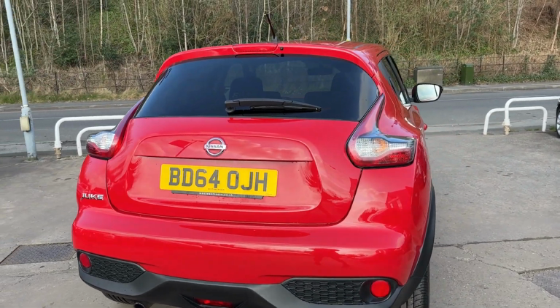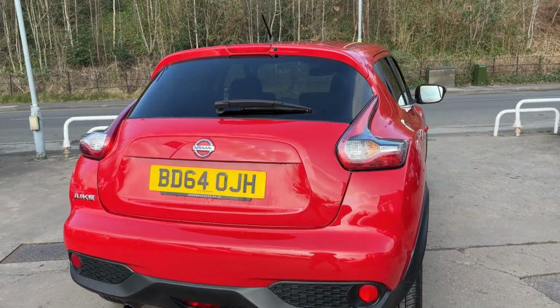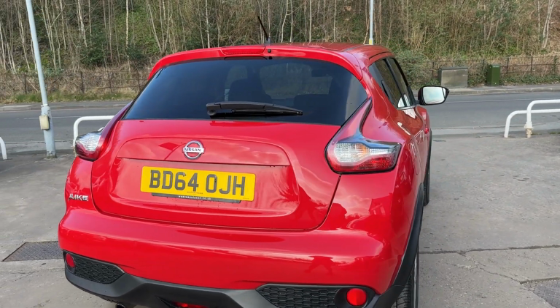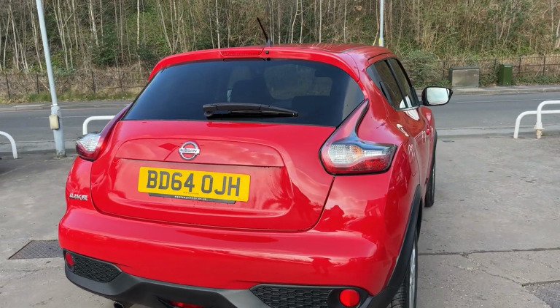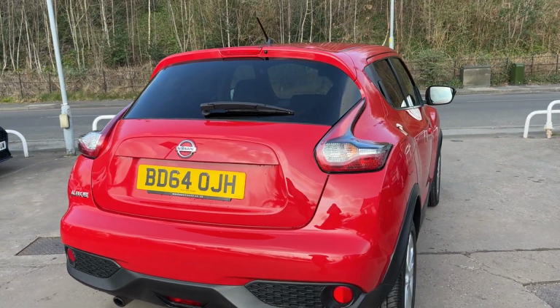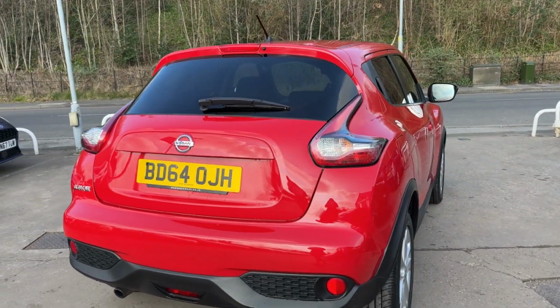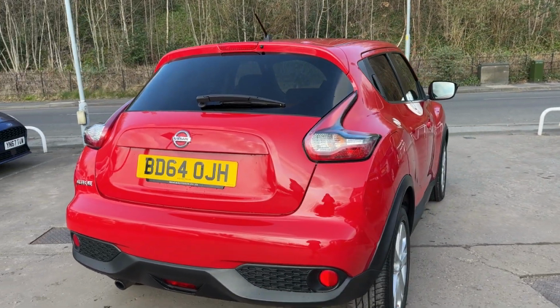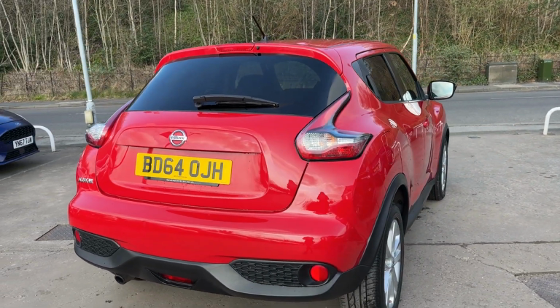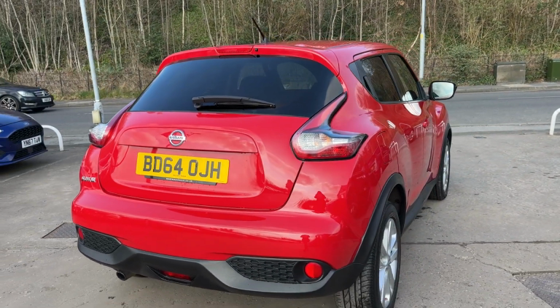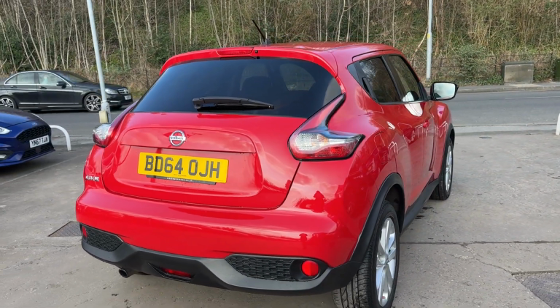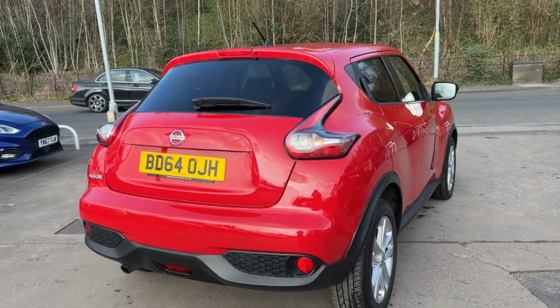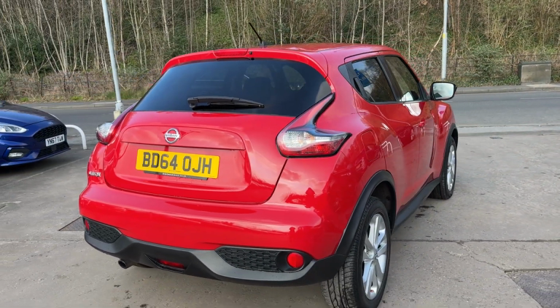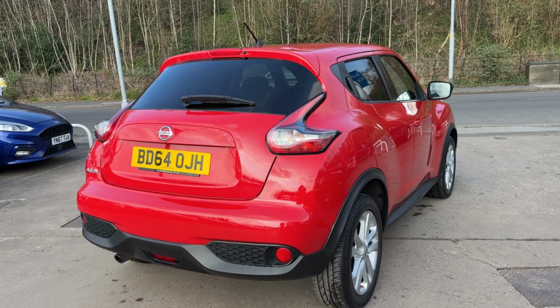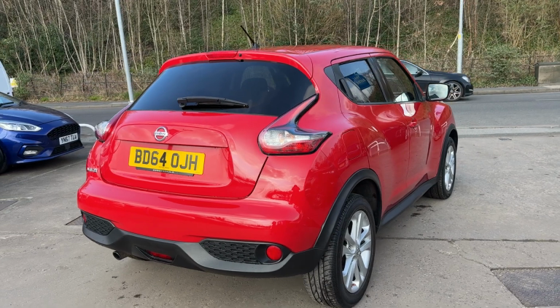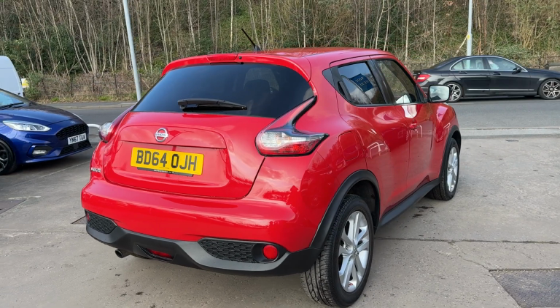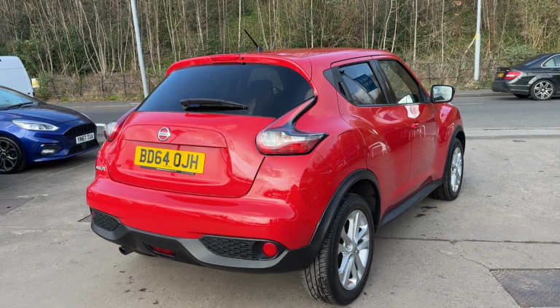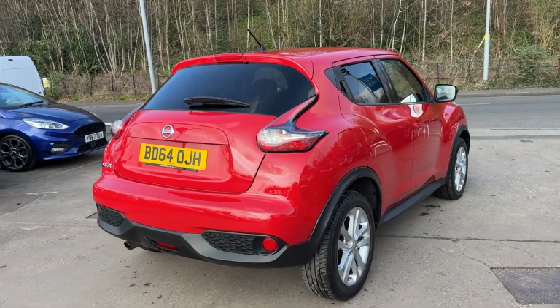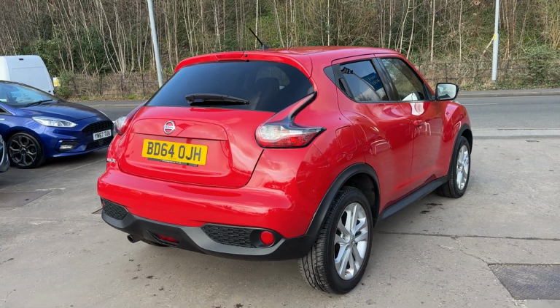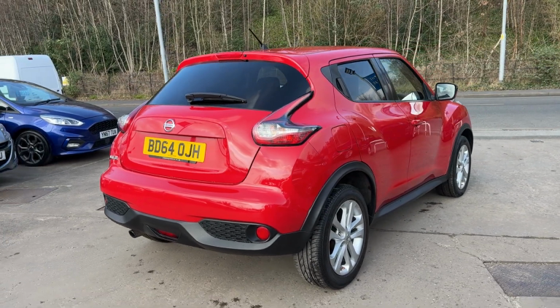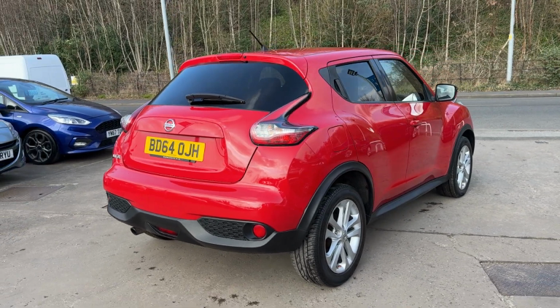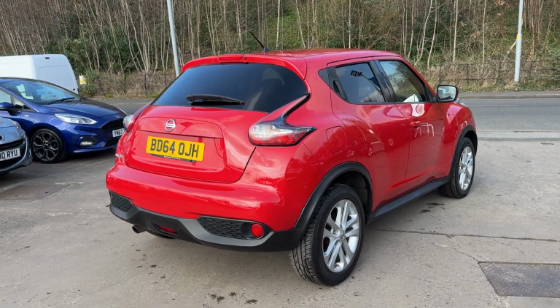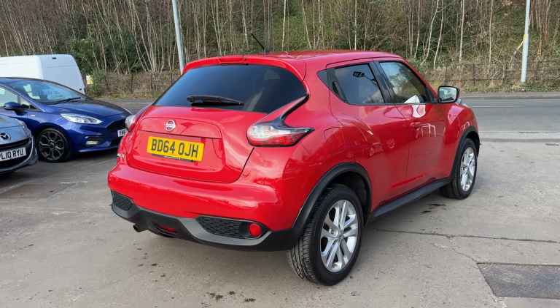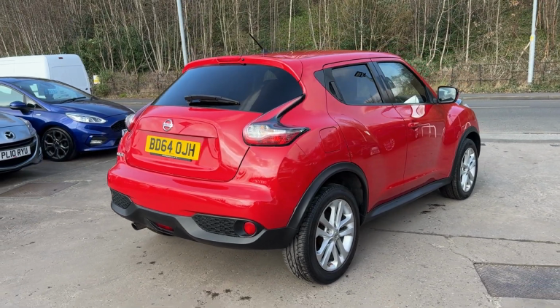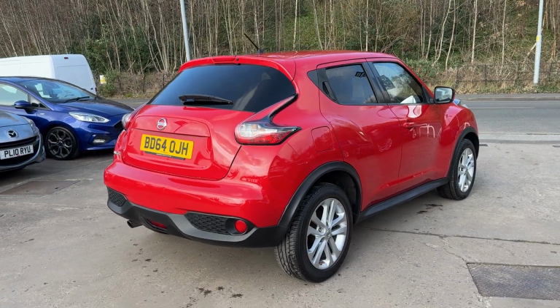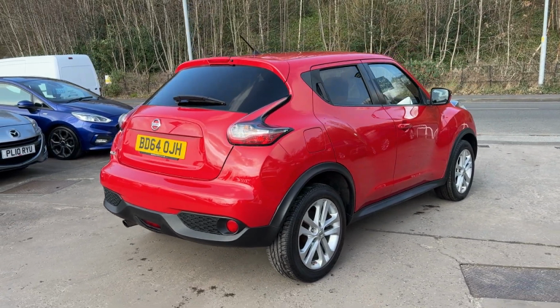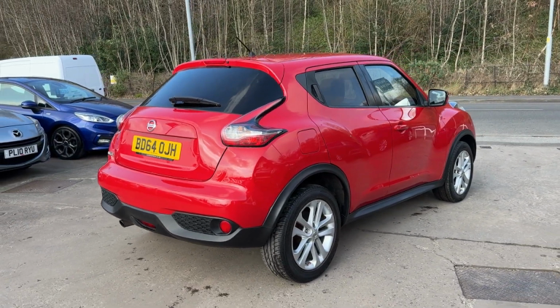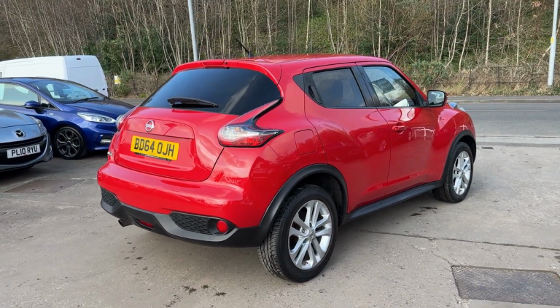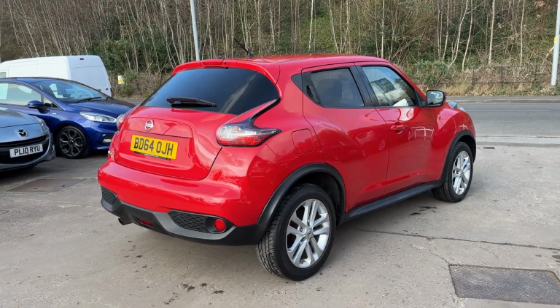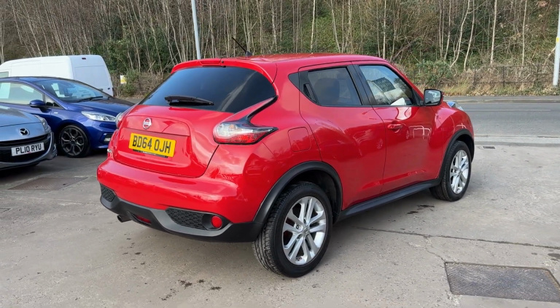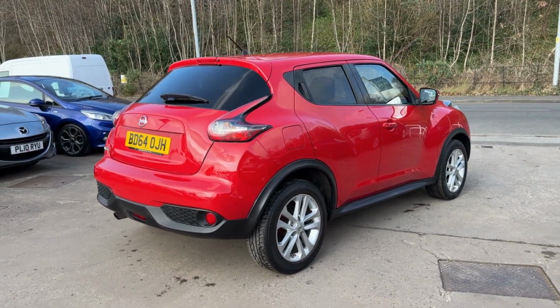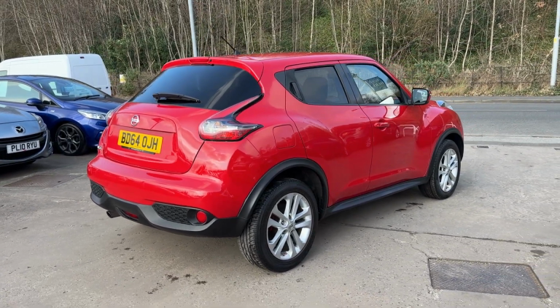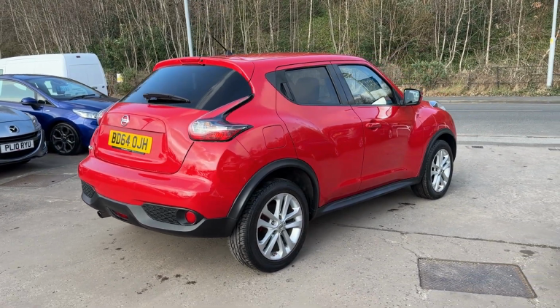The car has a full service history with nine stamps in the book. It's done 58,800 miles.